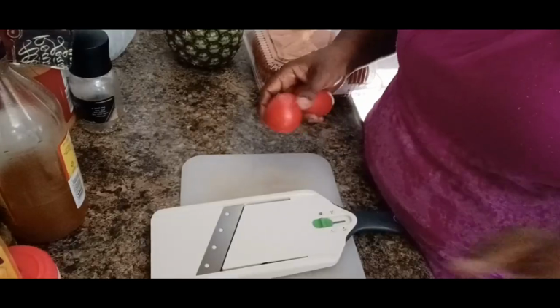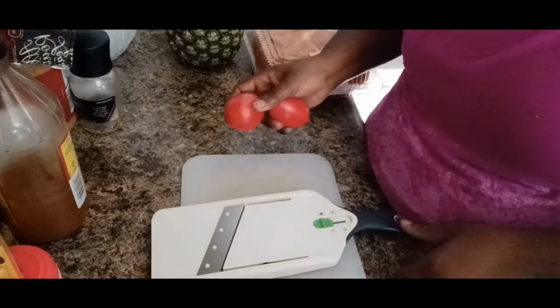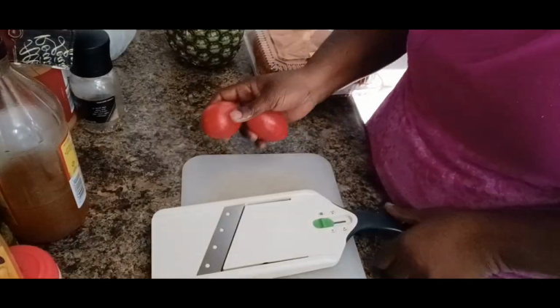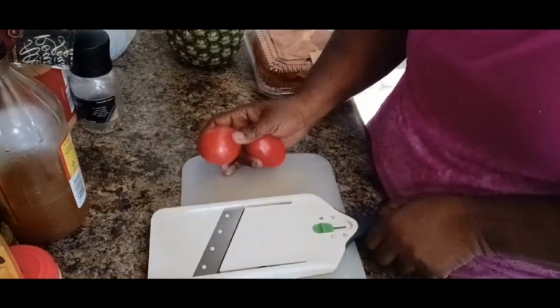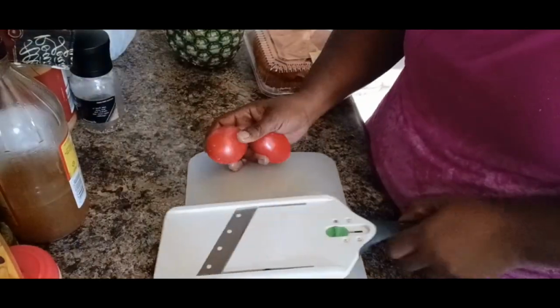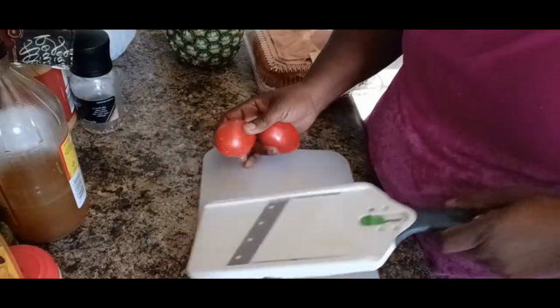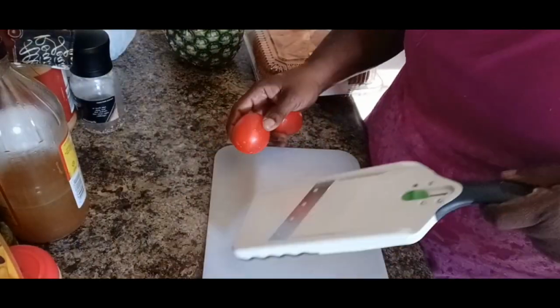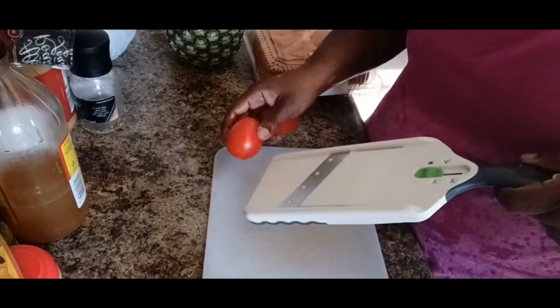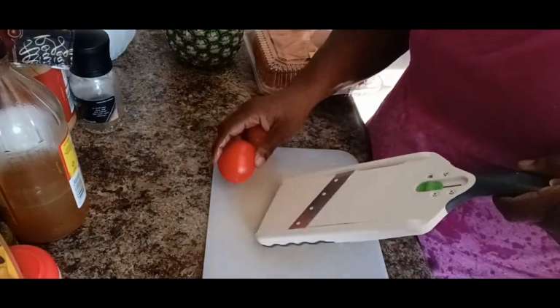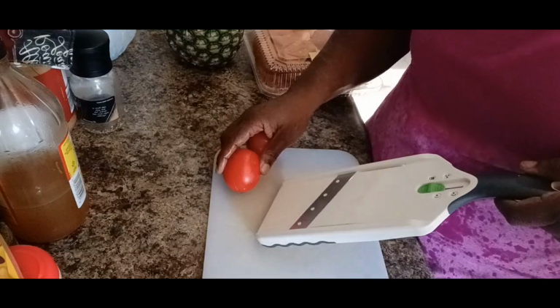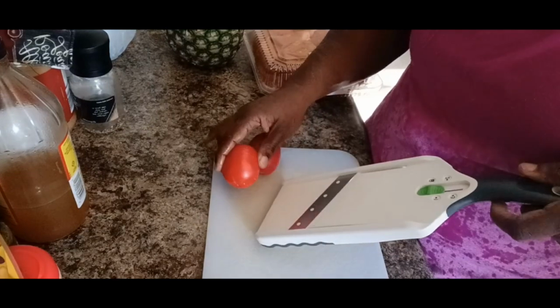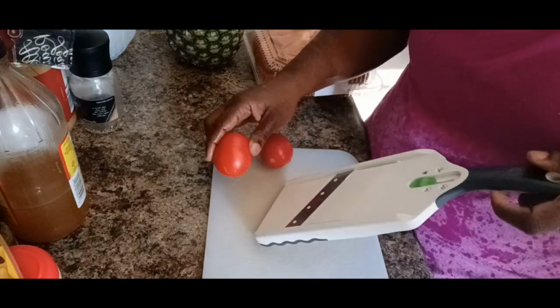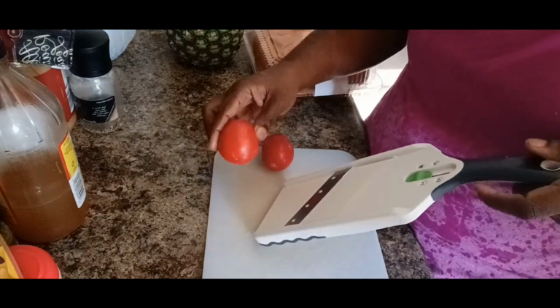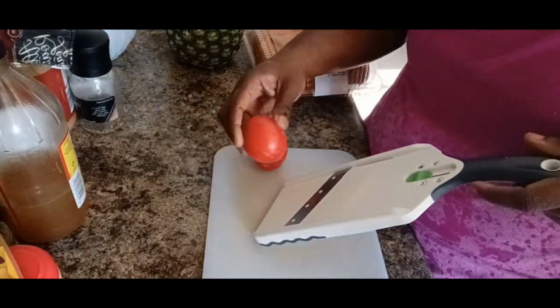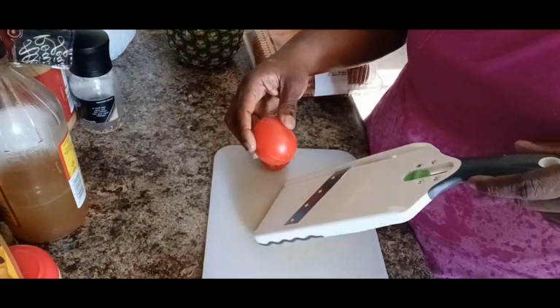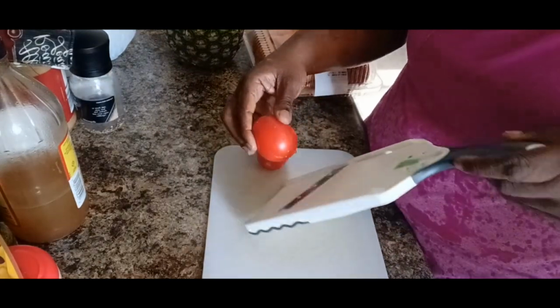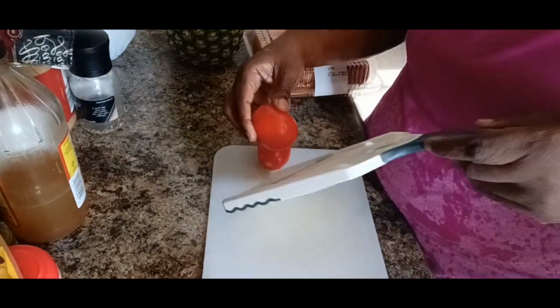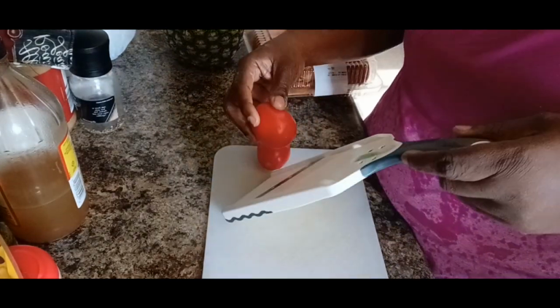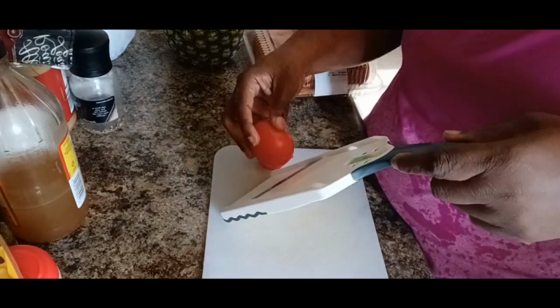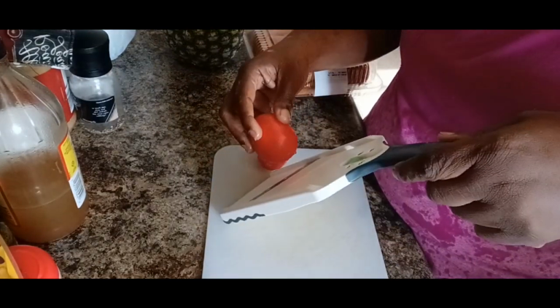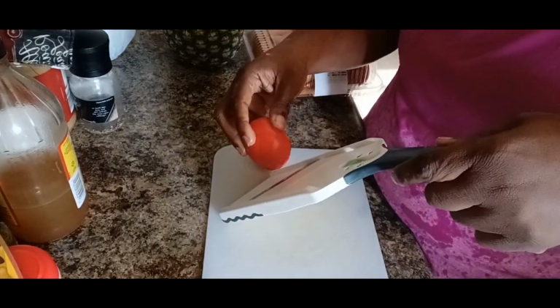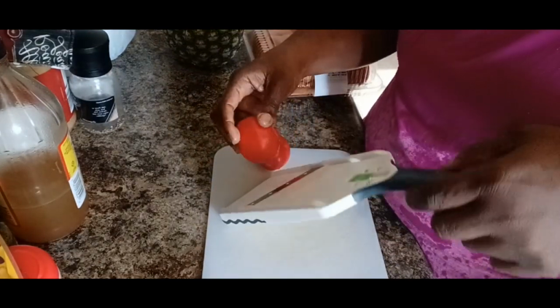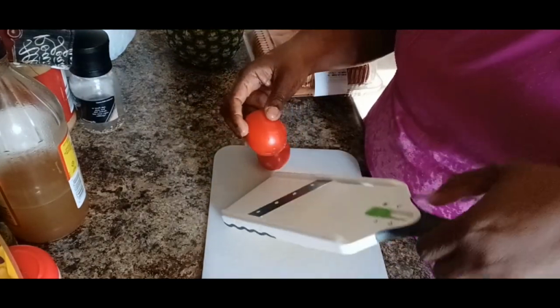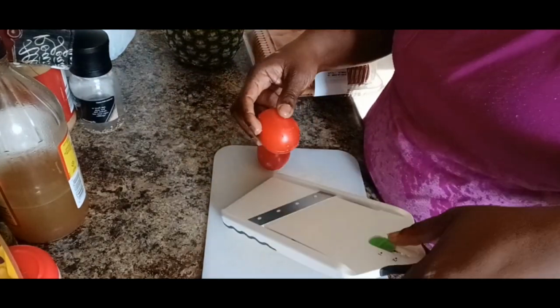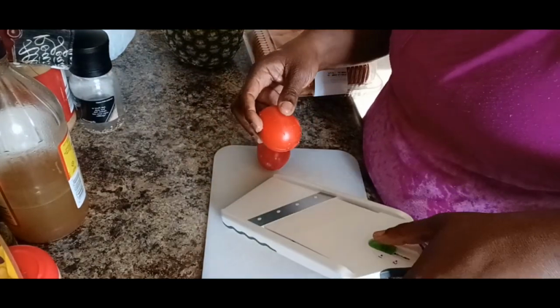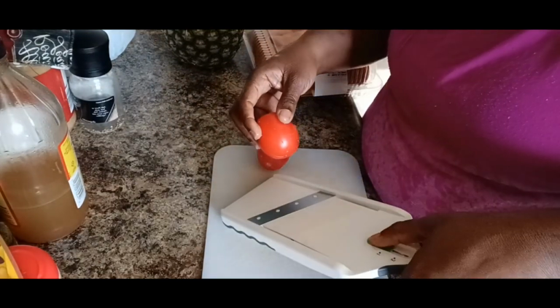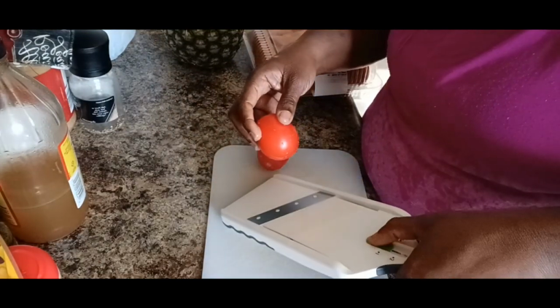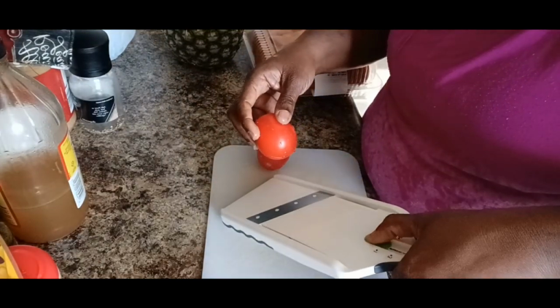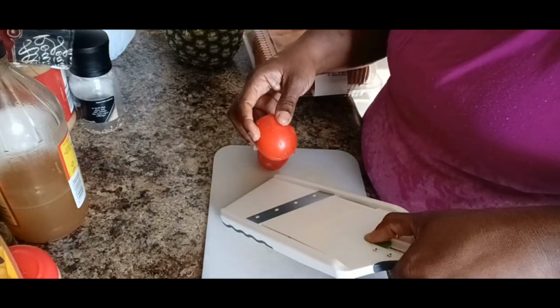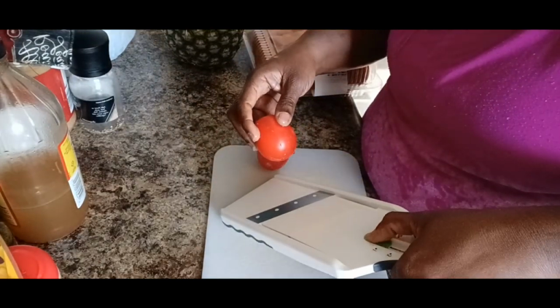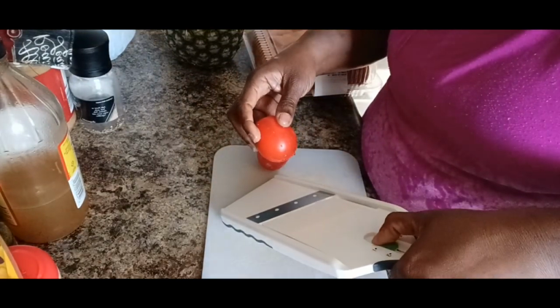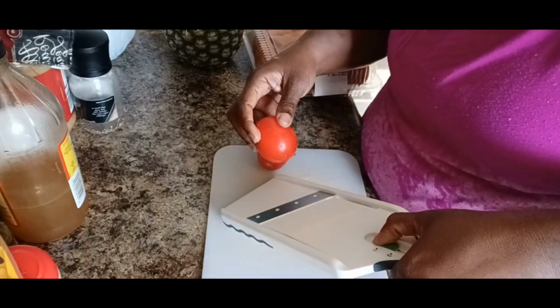So what I'm gonna do is I'm gonna use my cutter and I'm gonna slice my tomato.